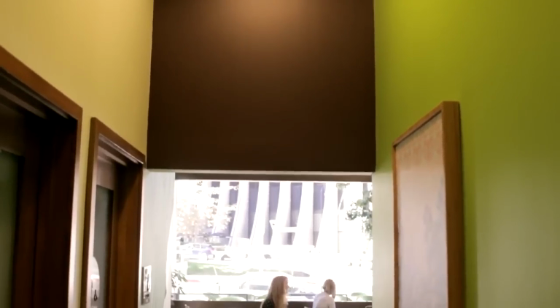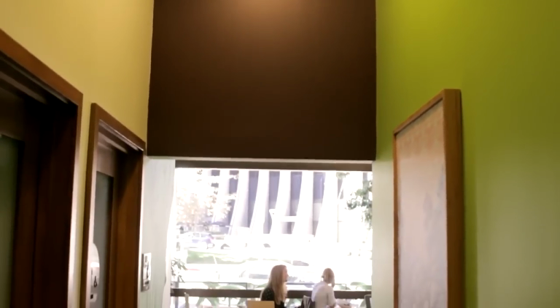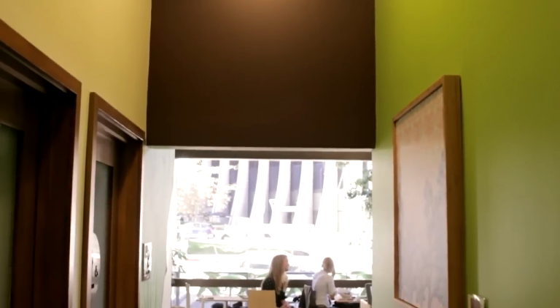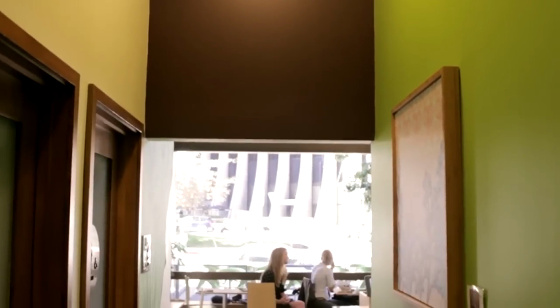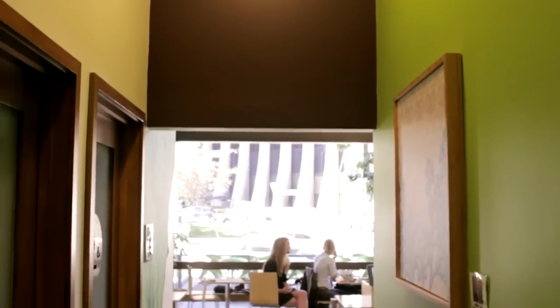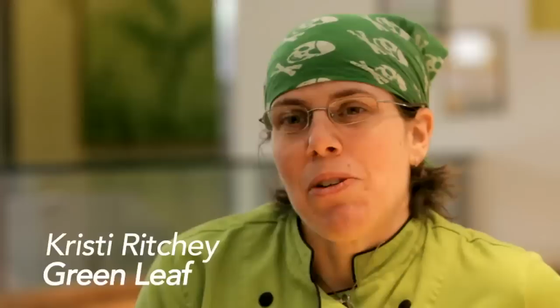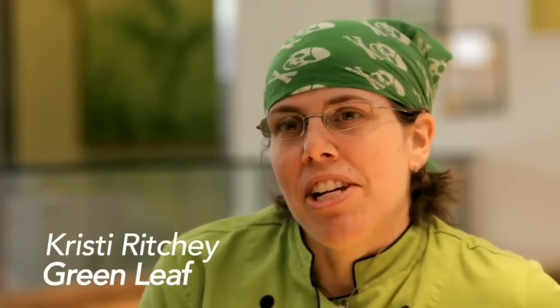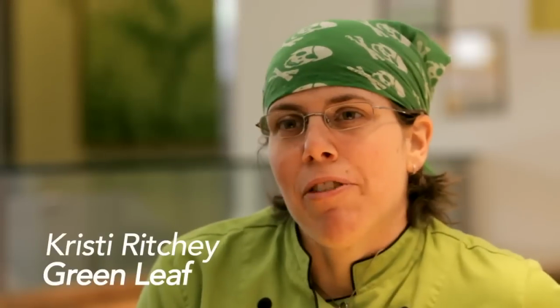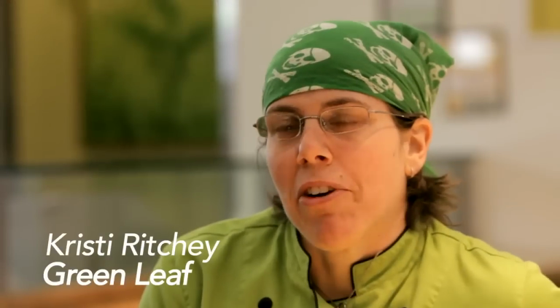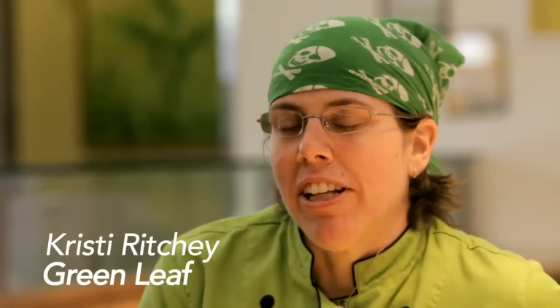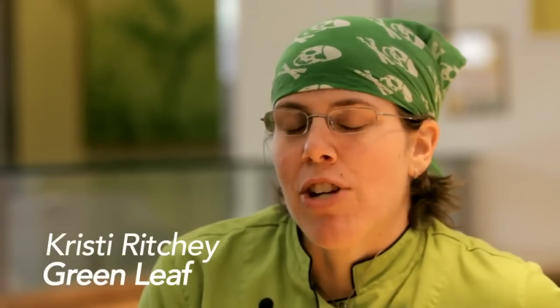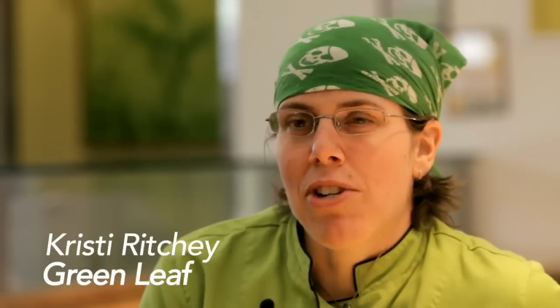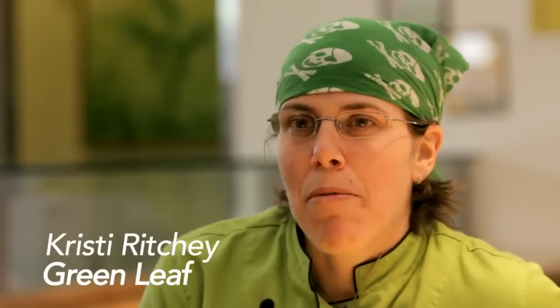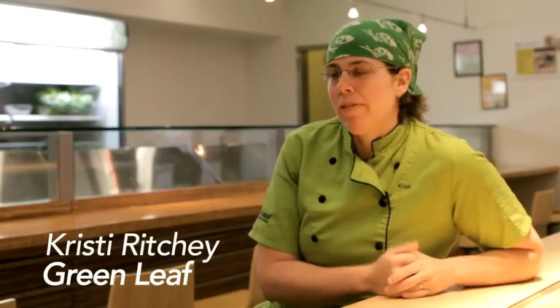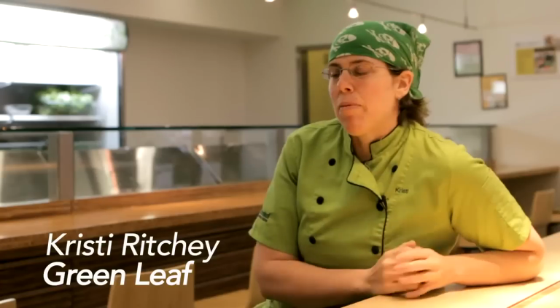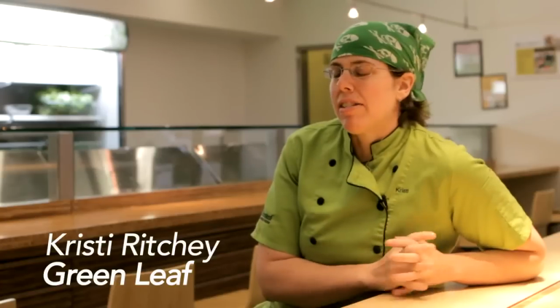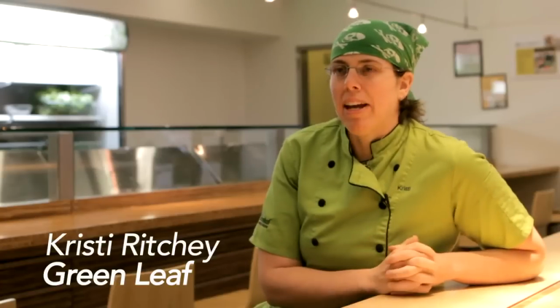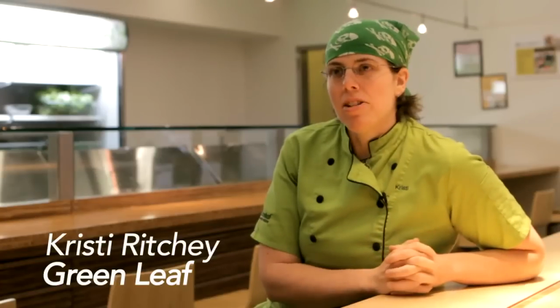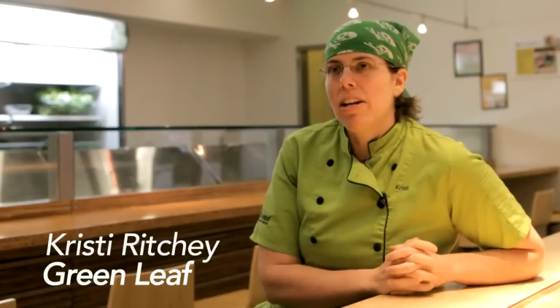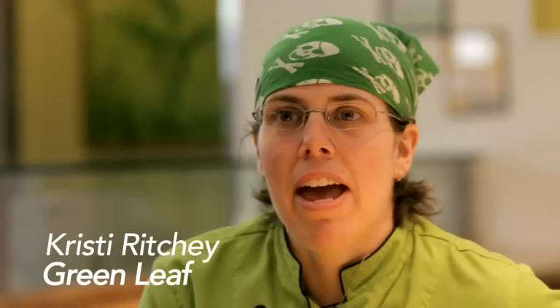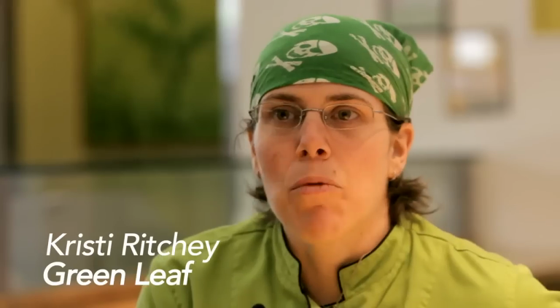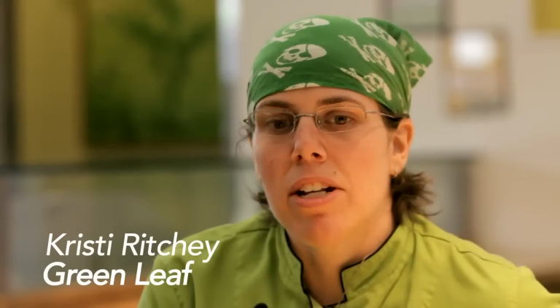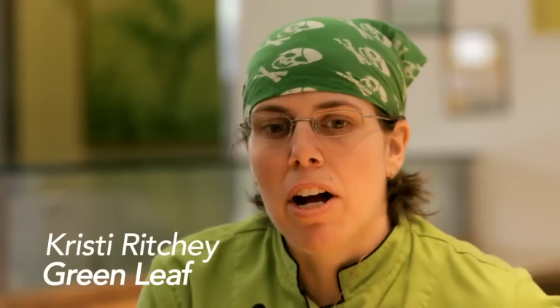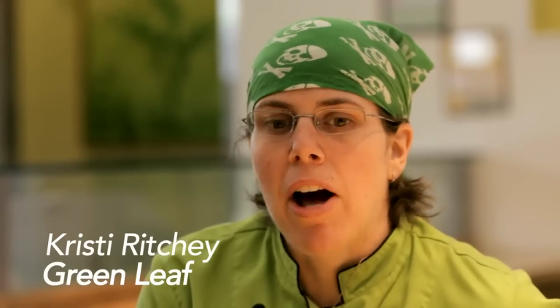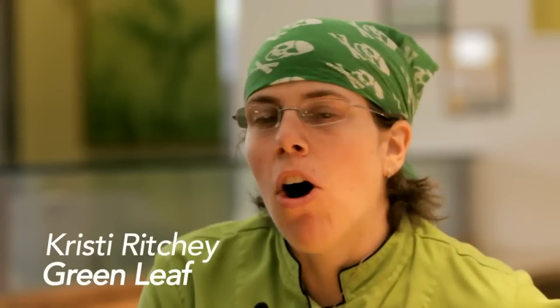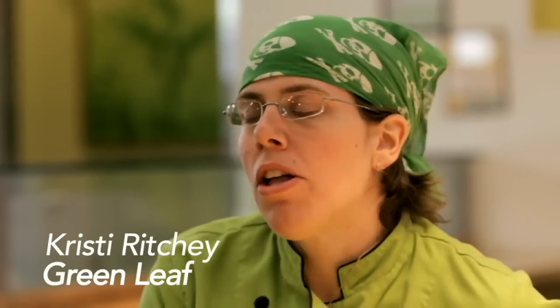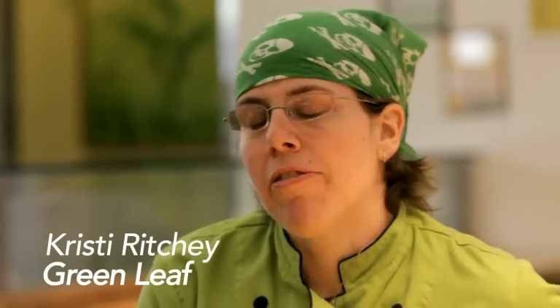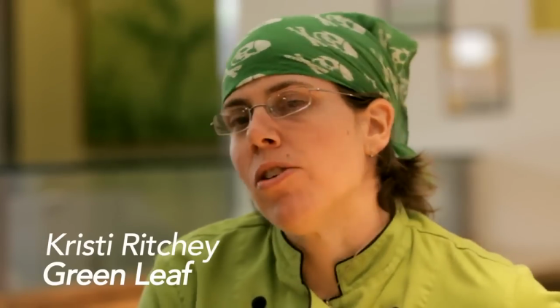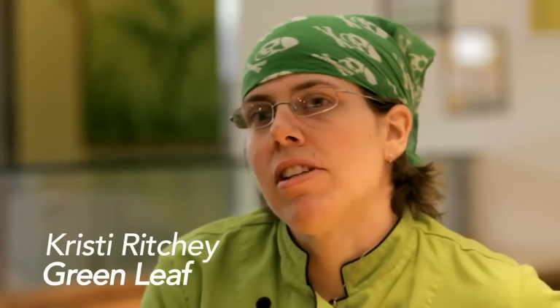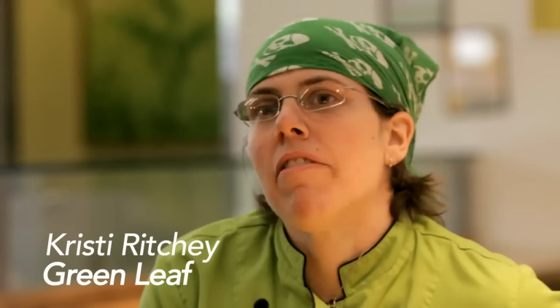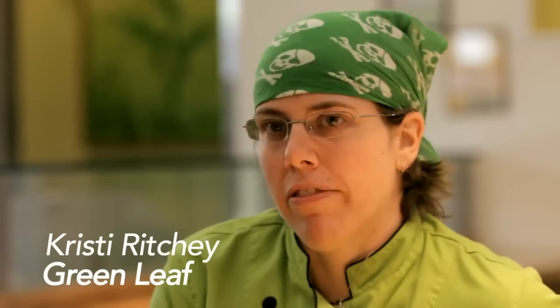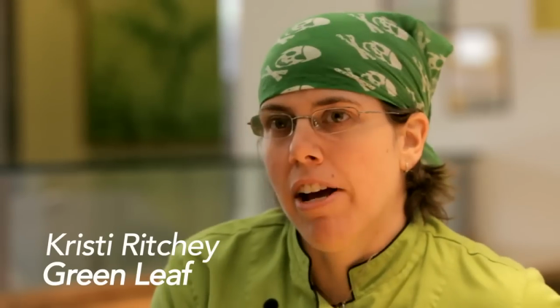Hey guys, my name is Christy Ritchie from Greenleaf Chop Shop. Thanks for coming inside my kitchen — we're going to talk about all the different uses of a chef's knife.